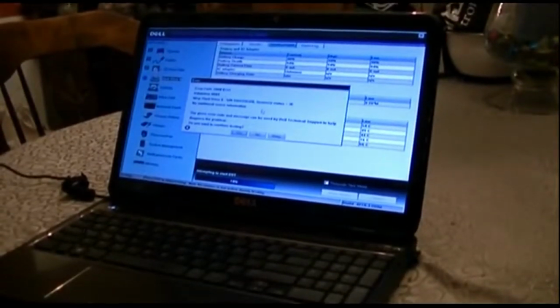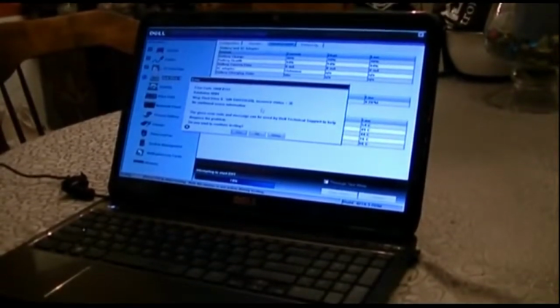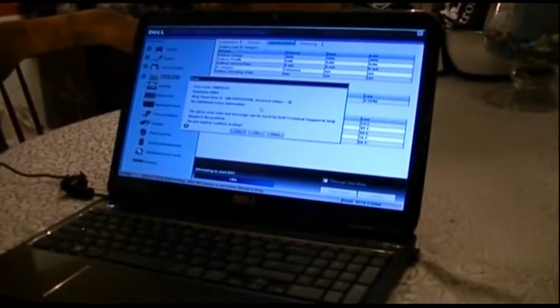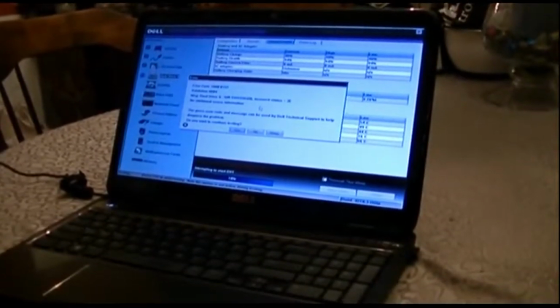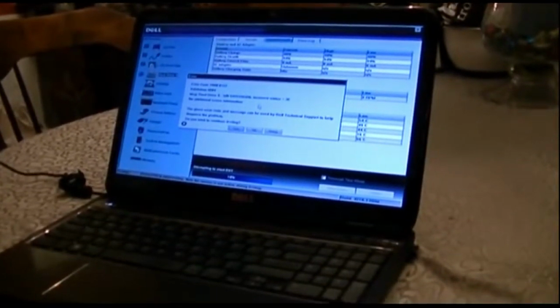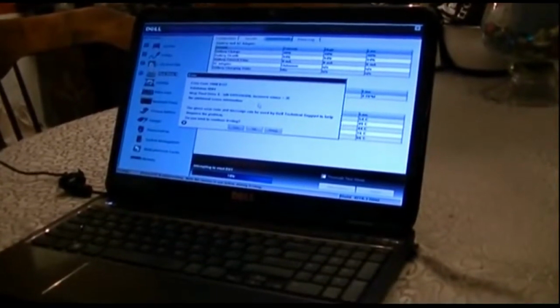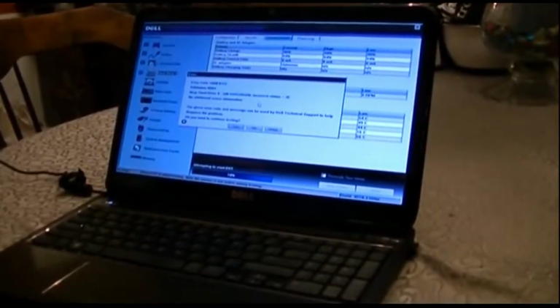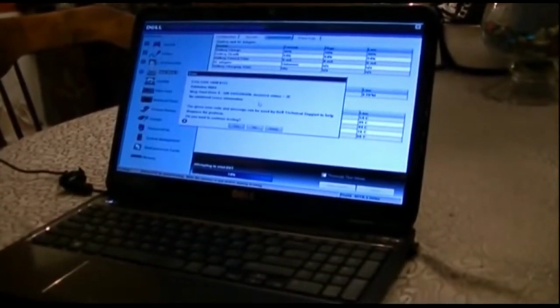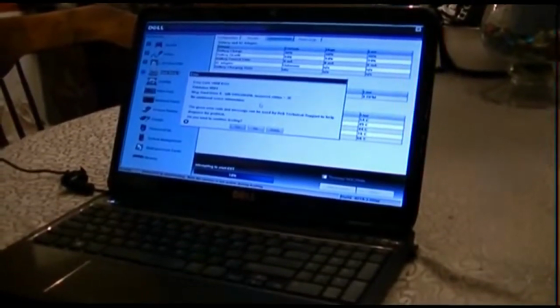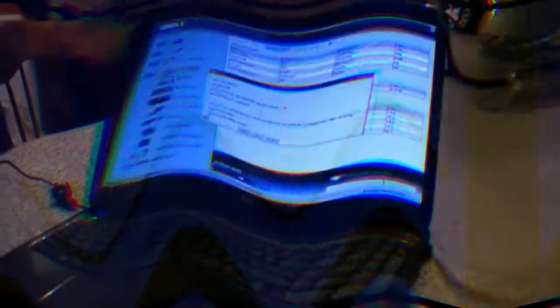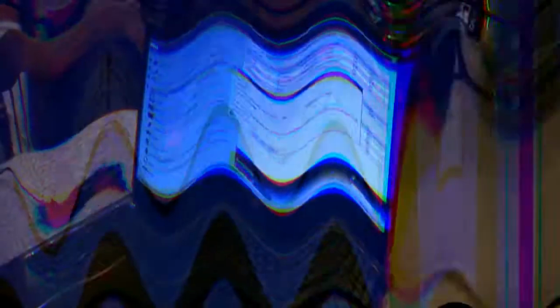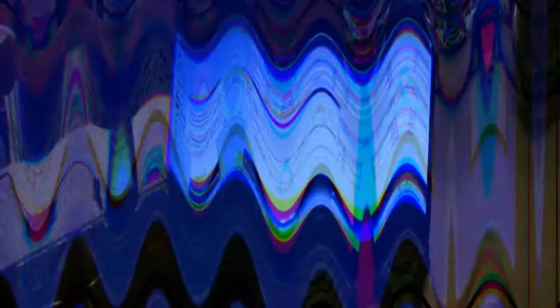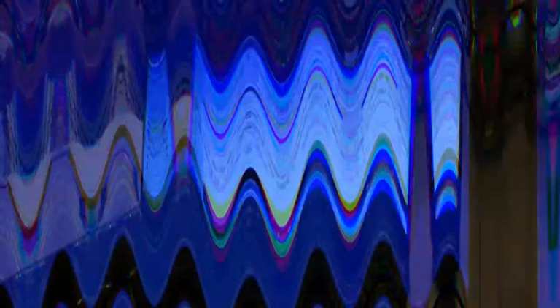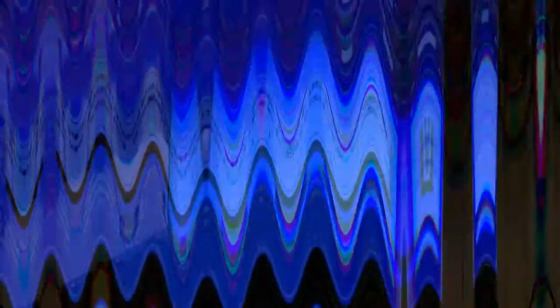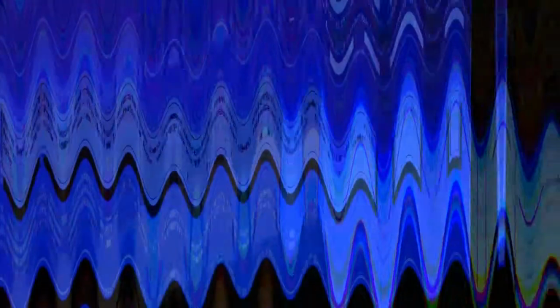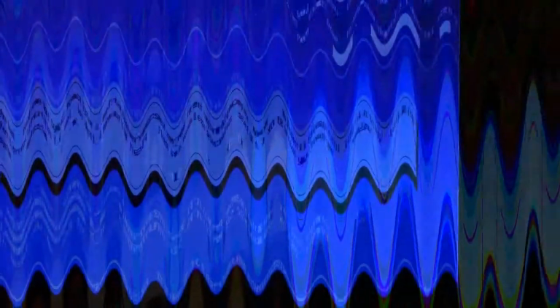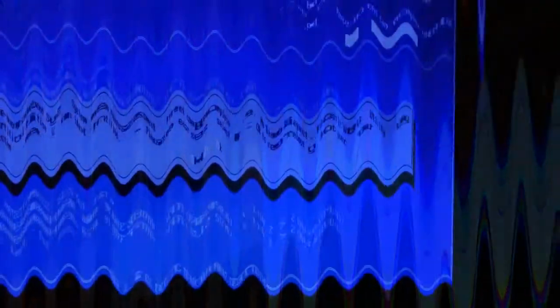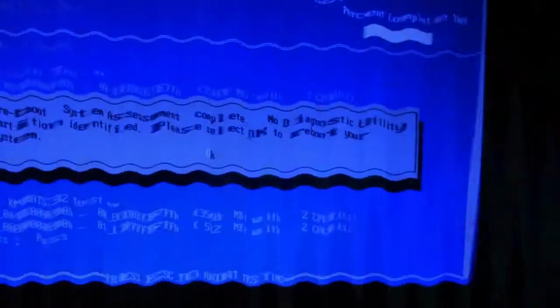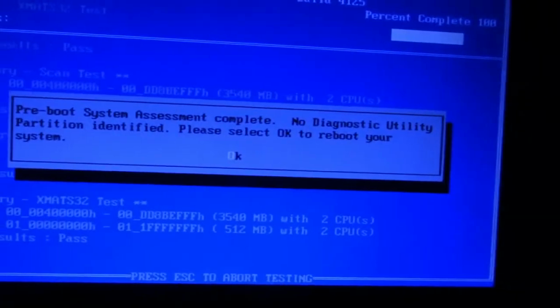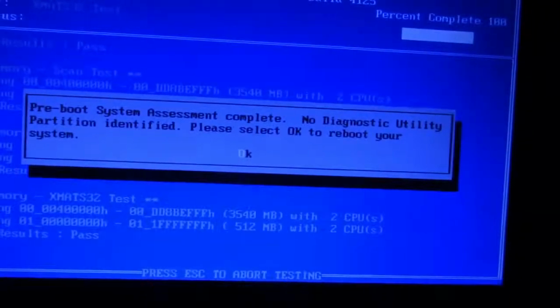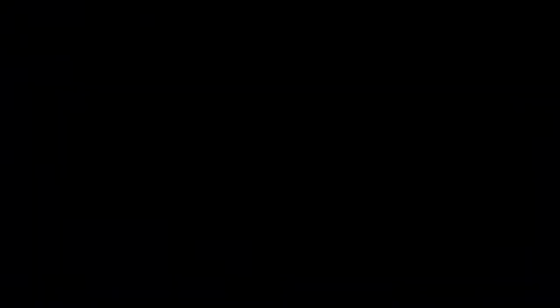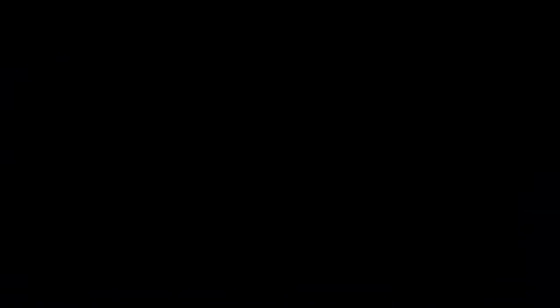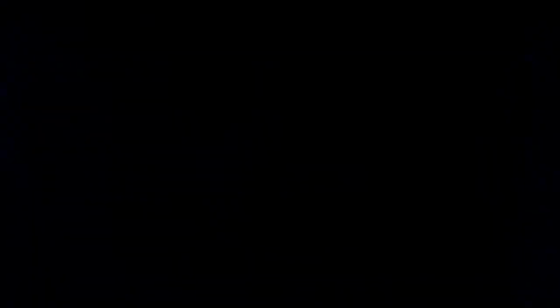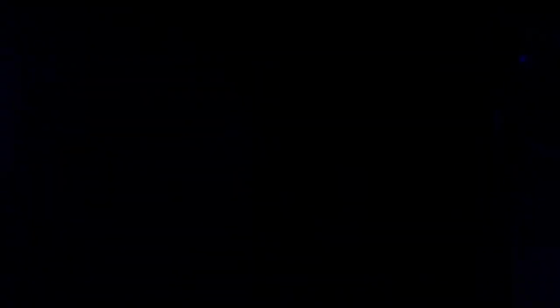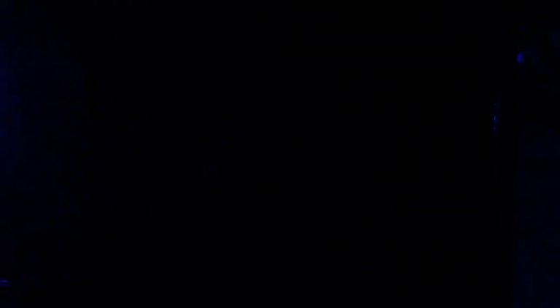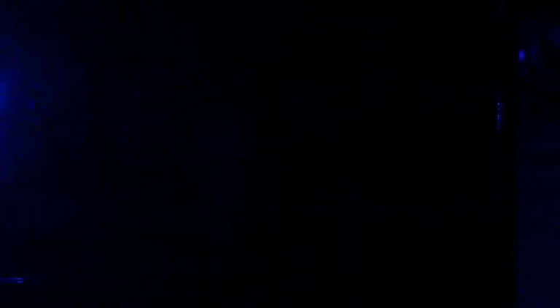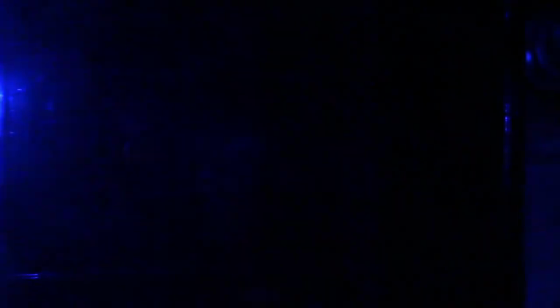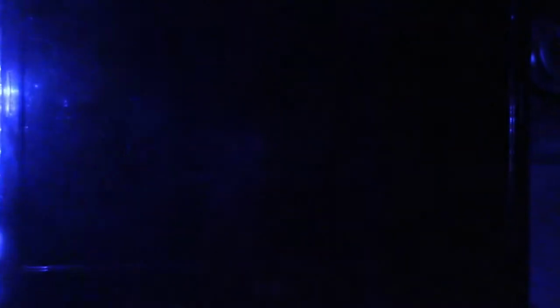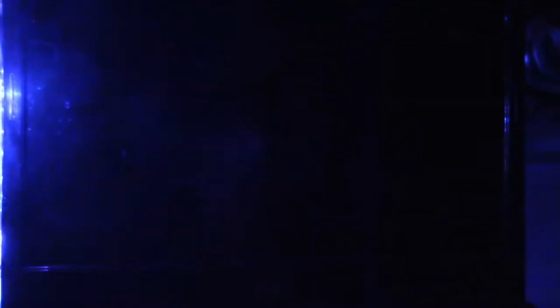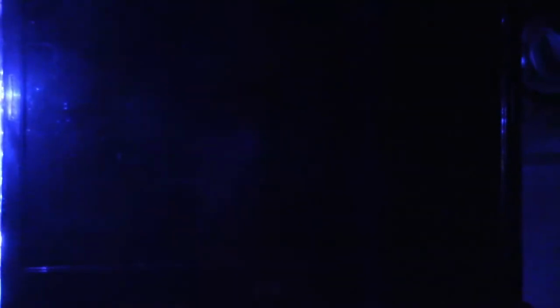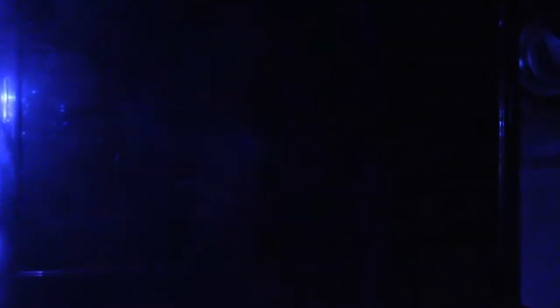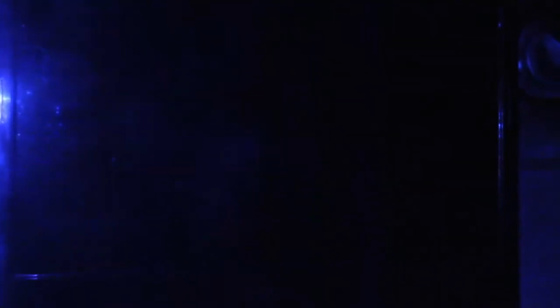It looks like we have a problem — we'll select OK and reboot.